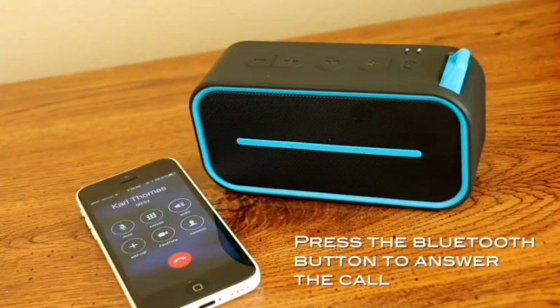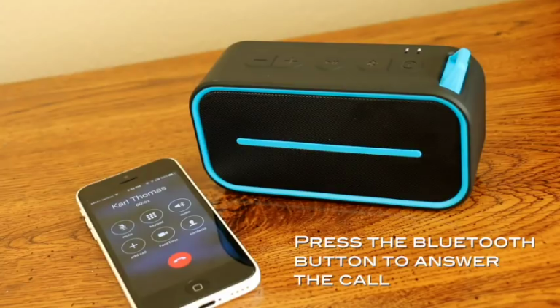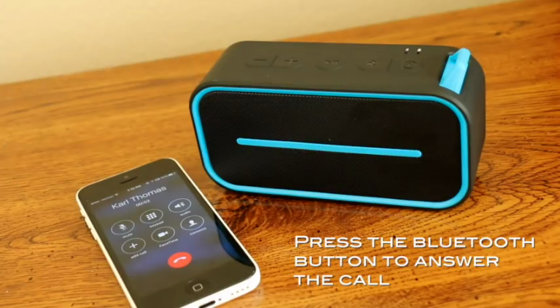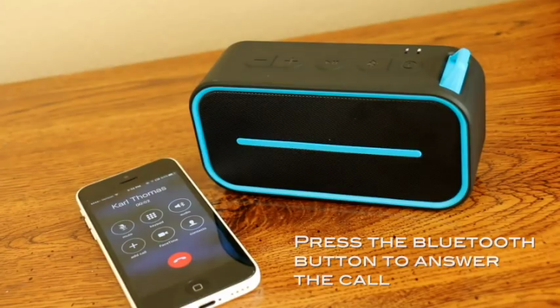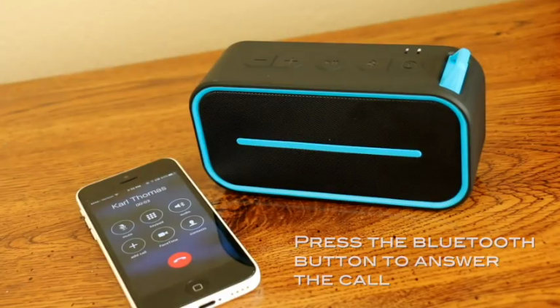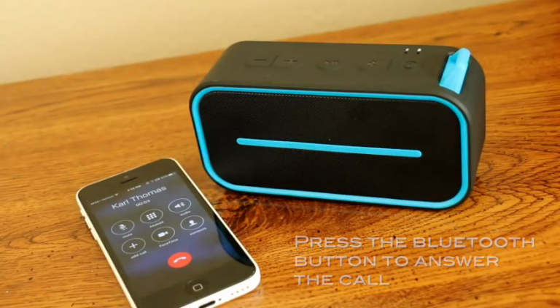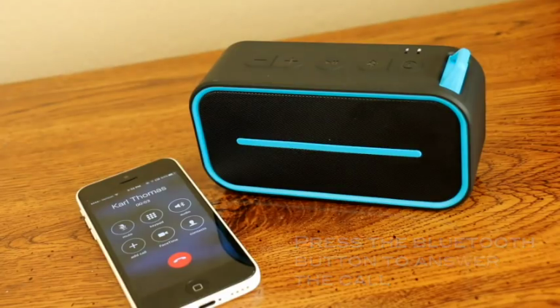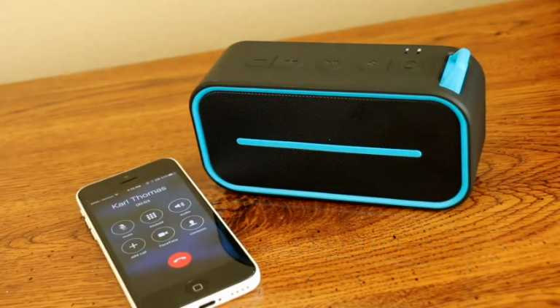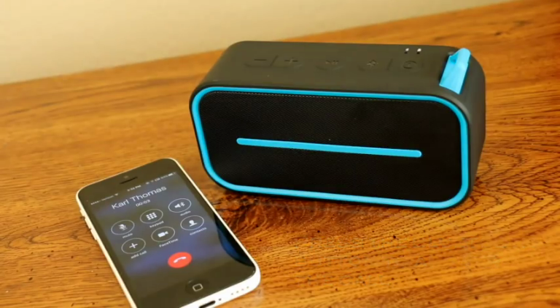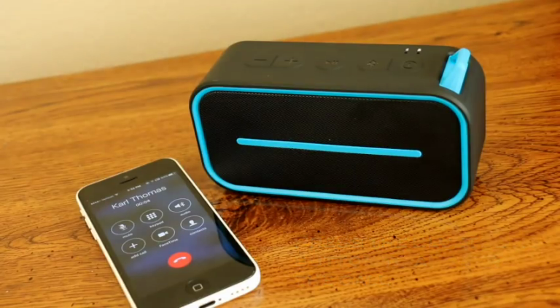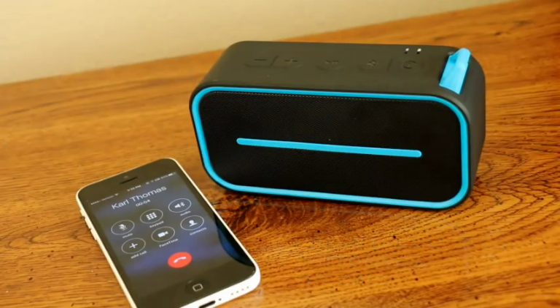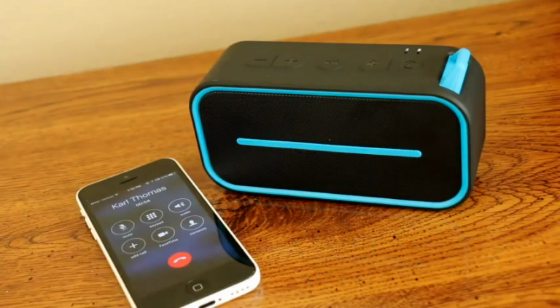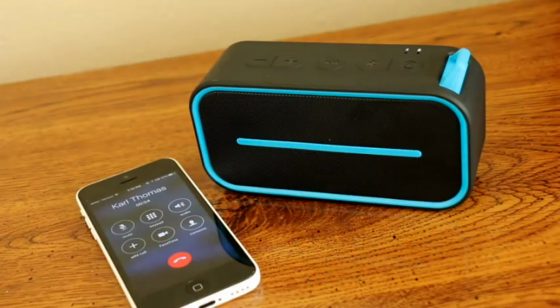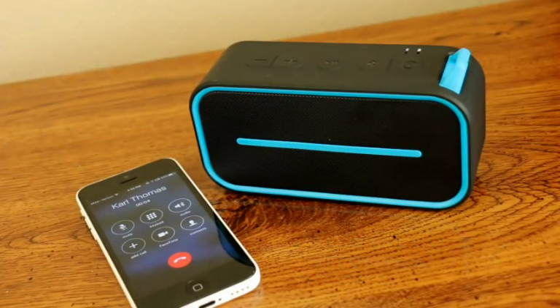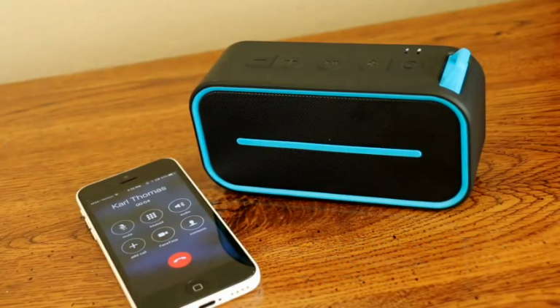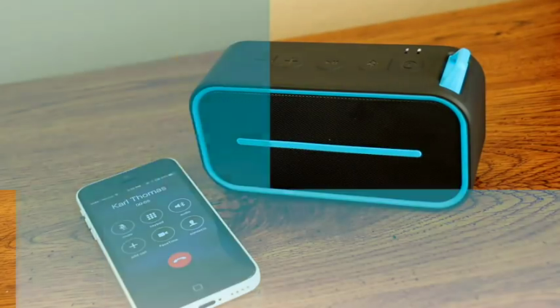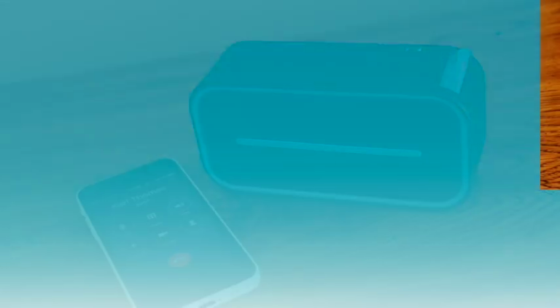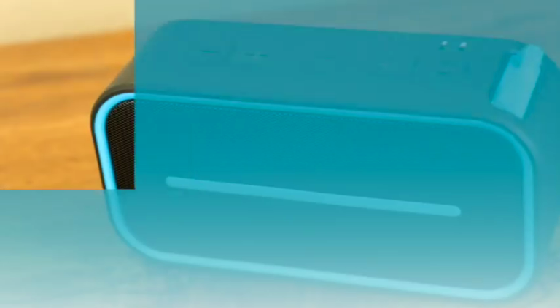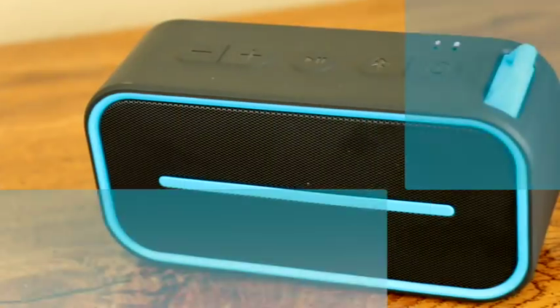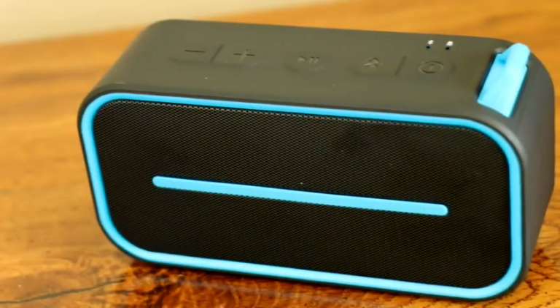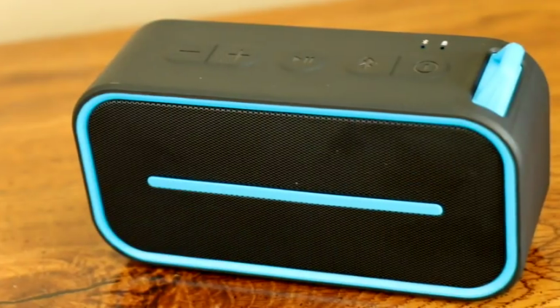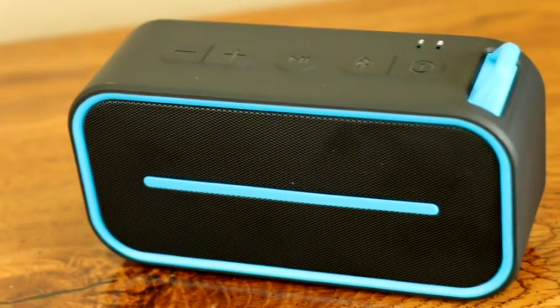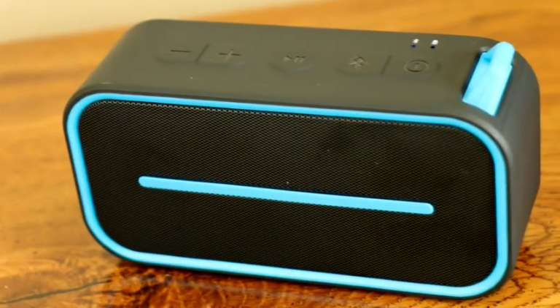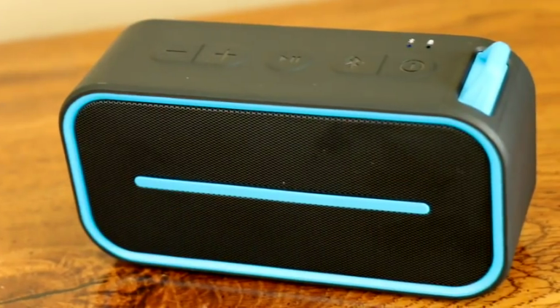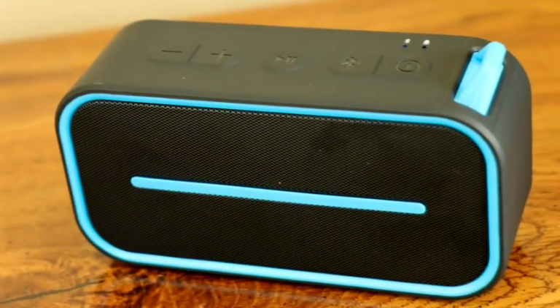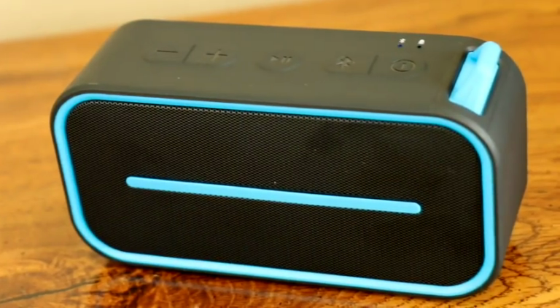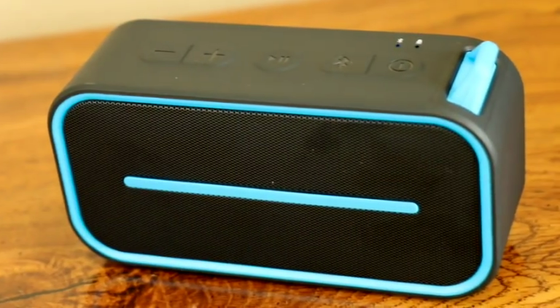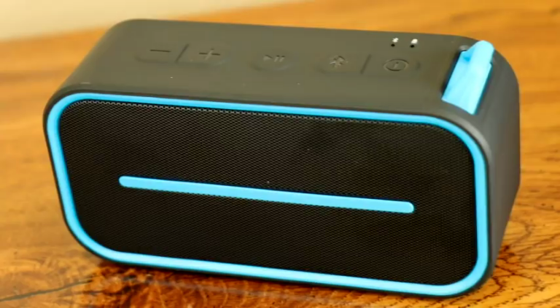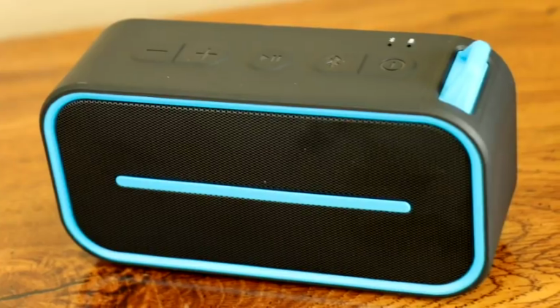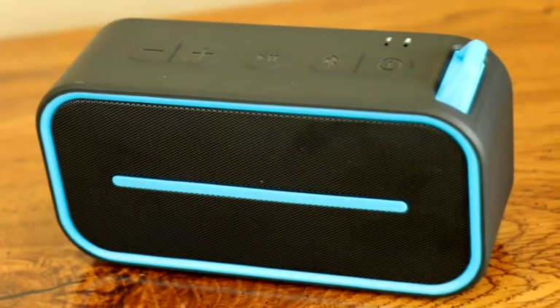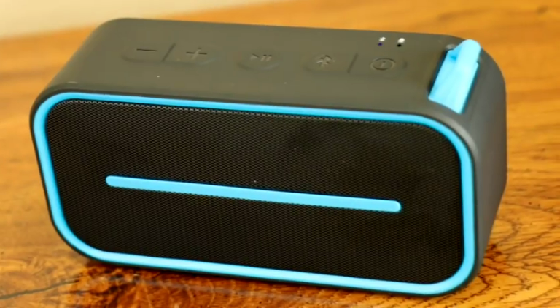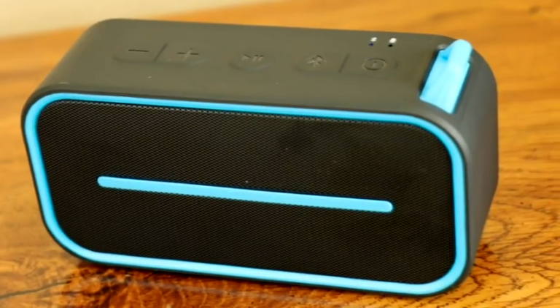Hey Carl, what's up? Hey Diane. Order your Bonesound portable speaker today.